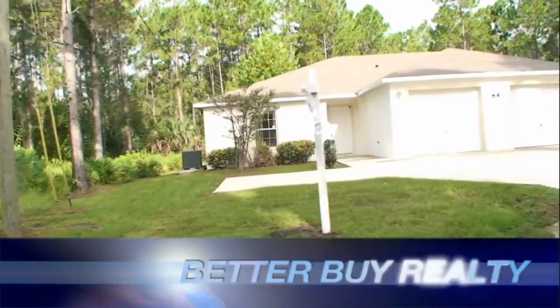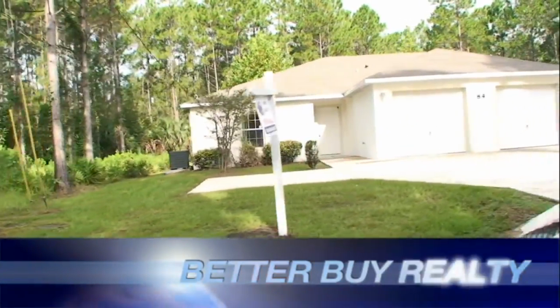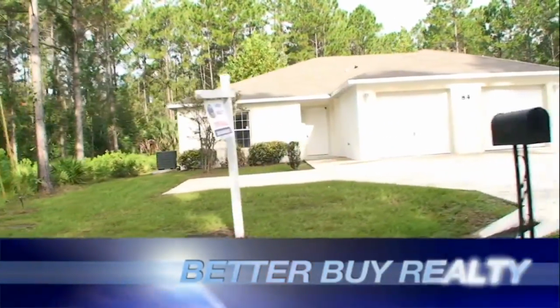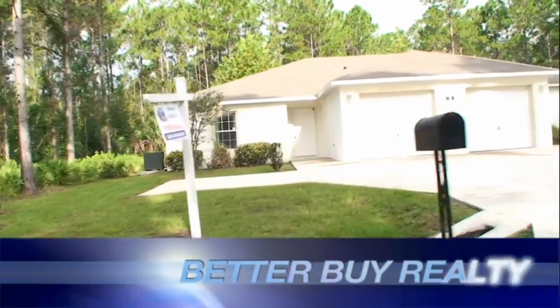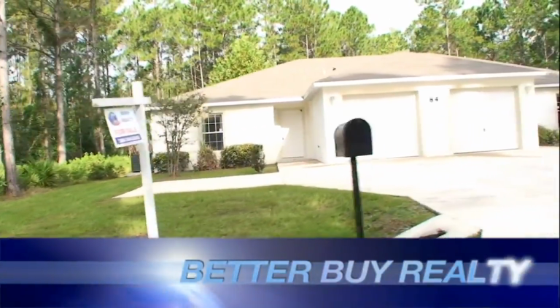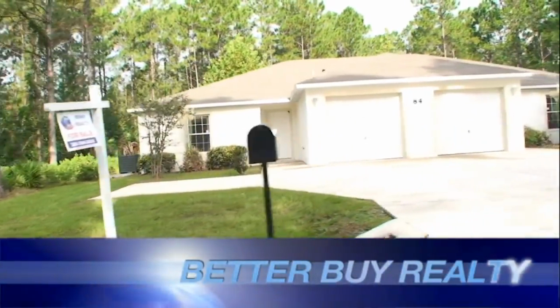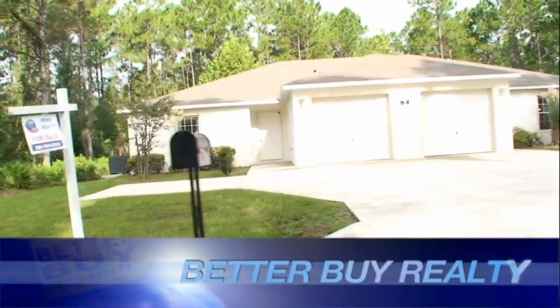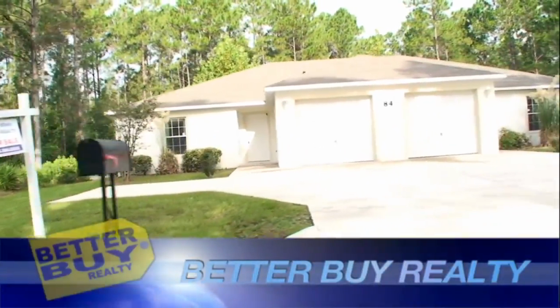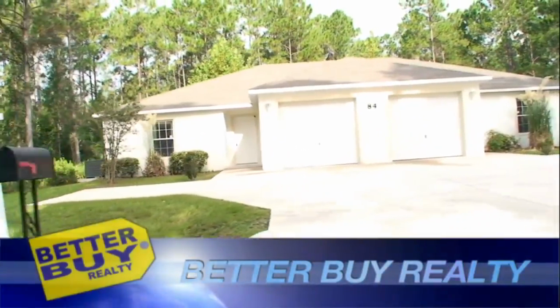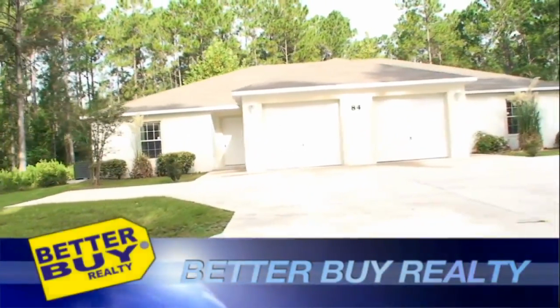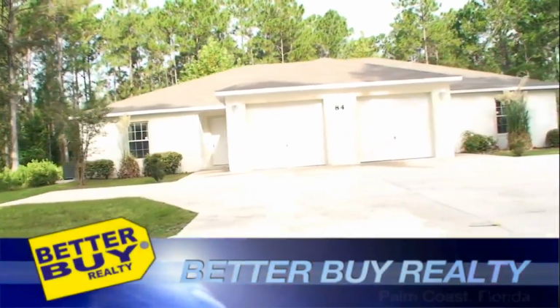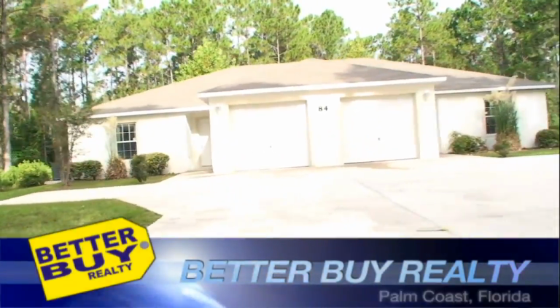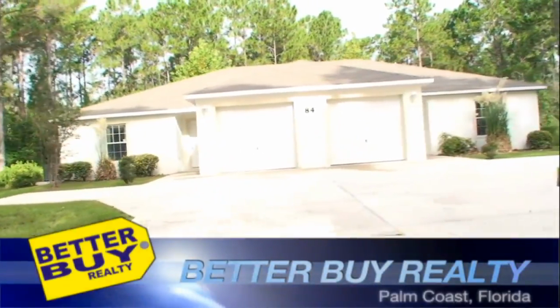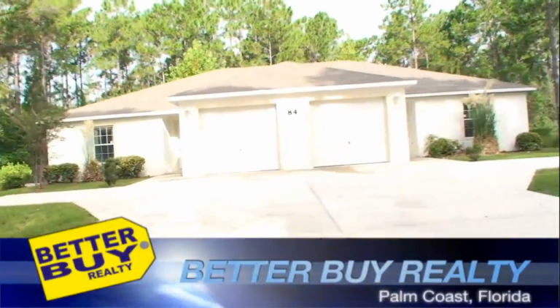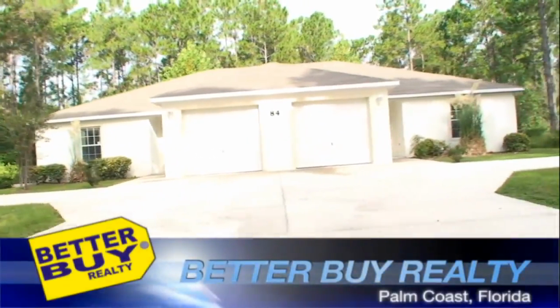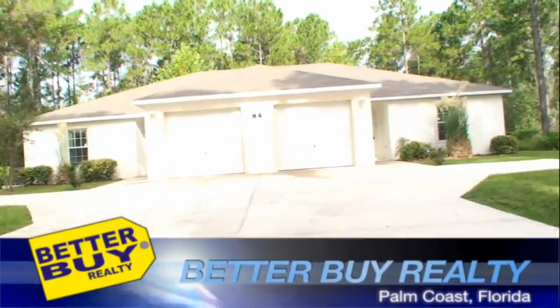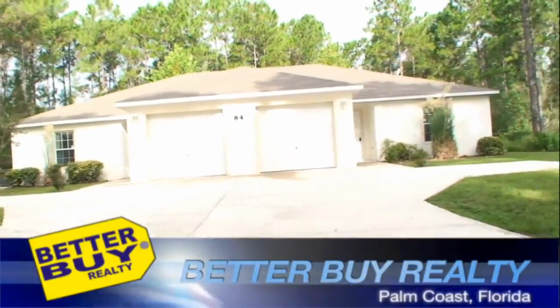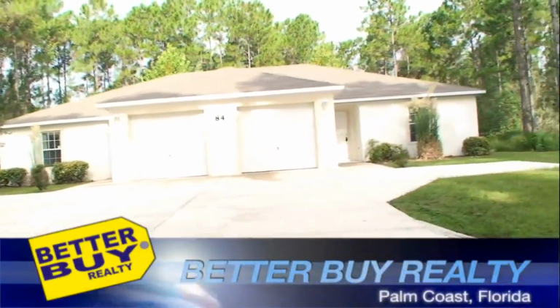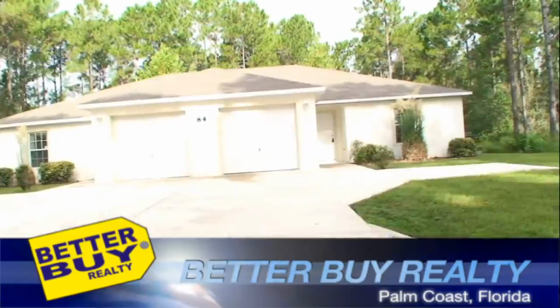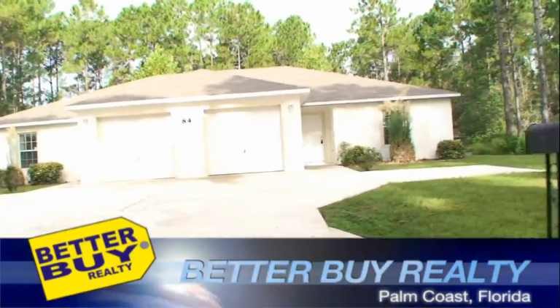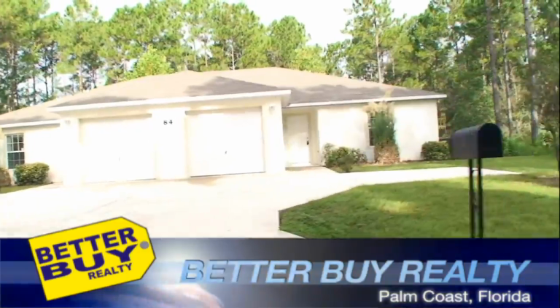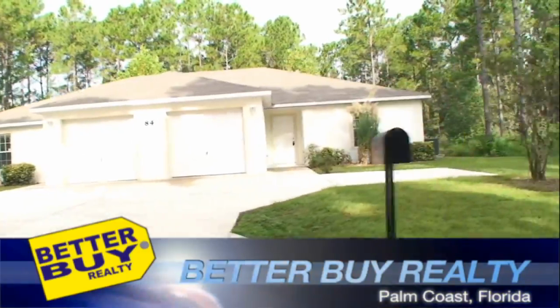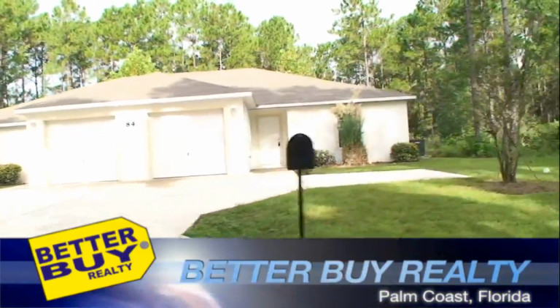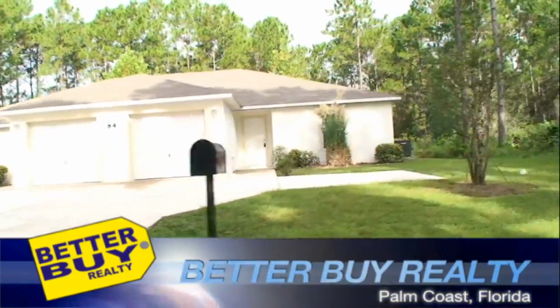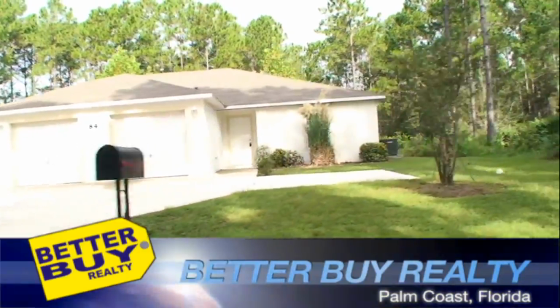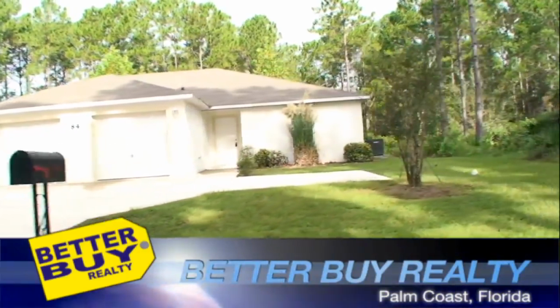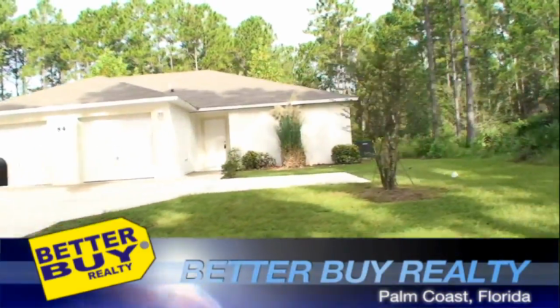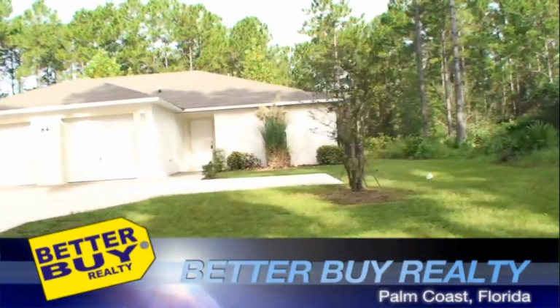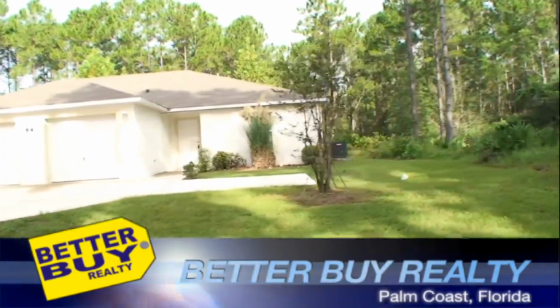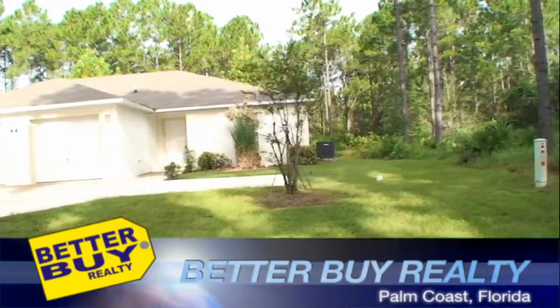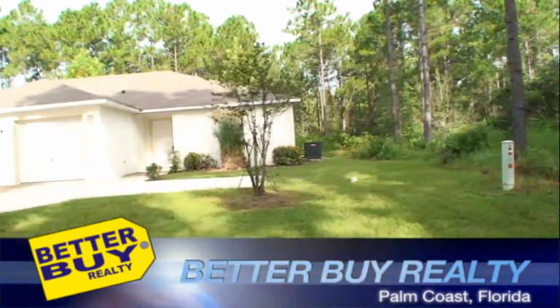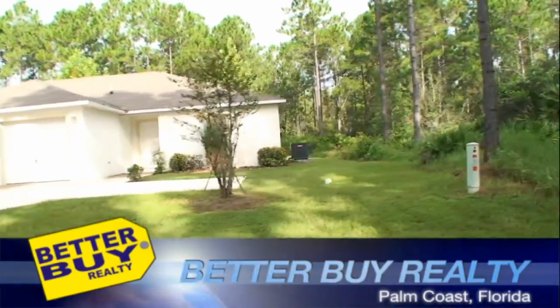Again, this video was brought to you by Better Buy Realty and DiscountHomeListings.com.